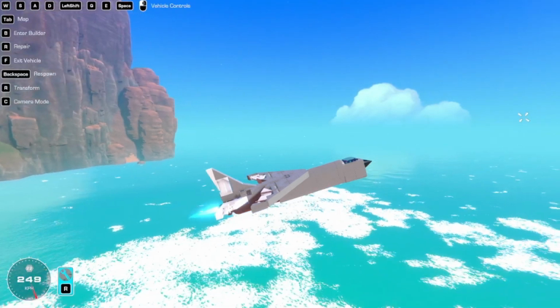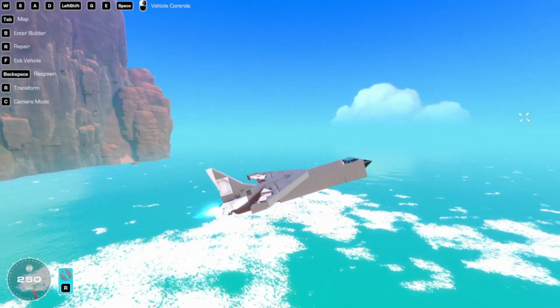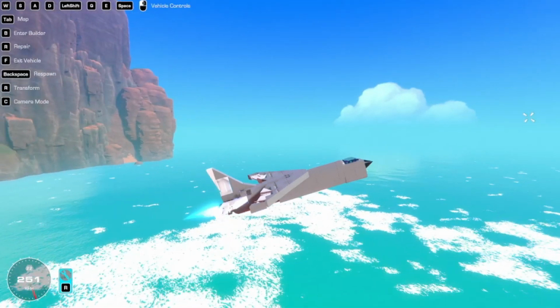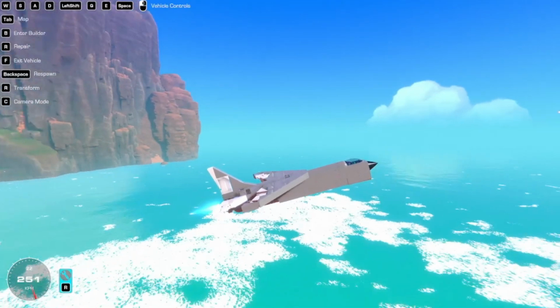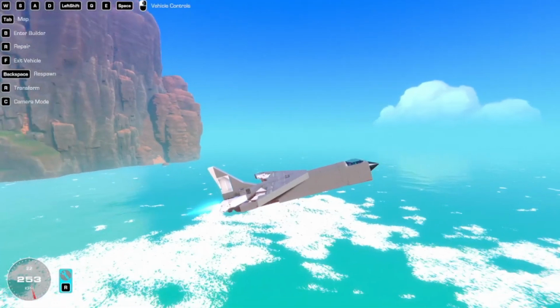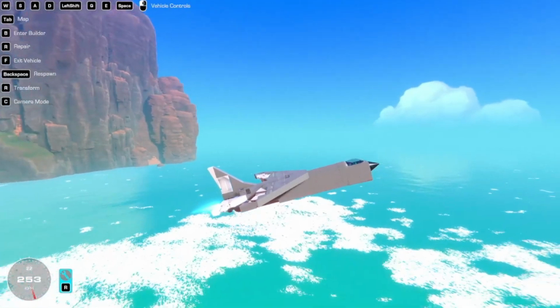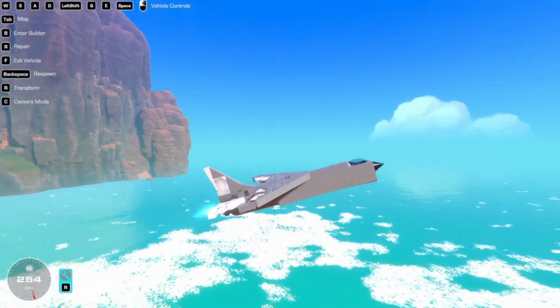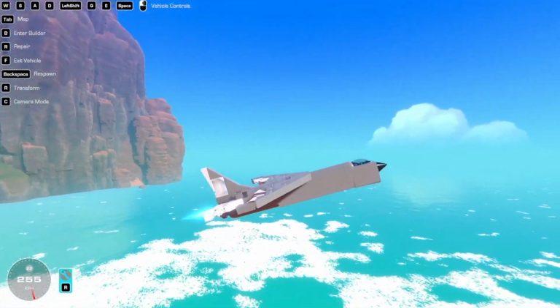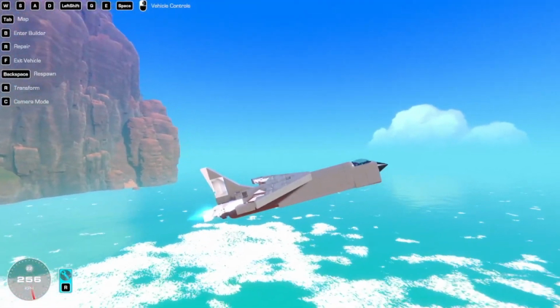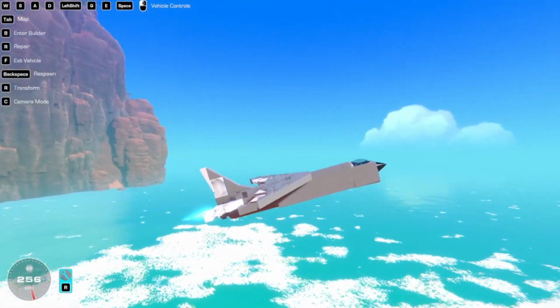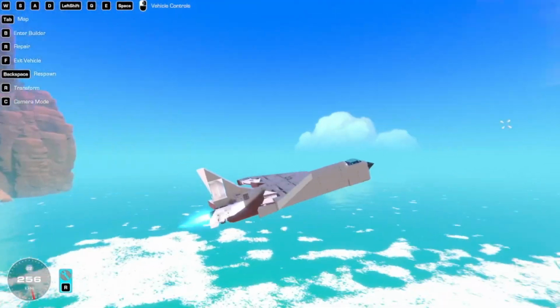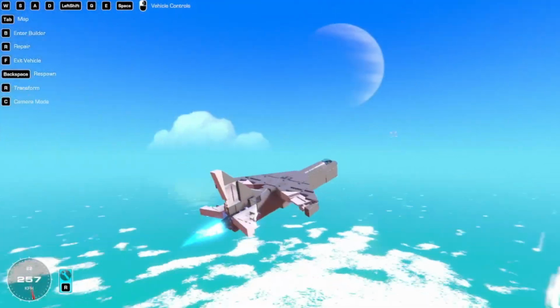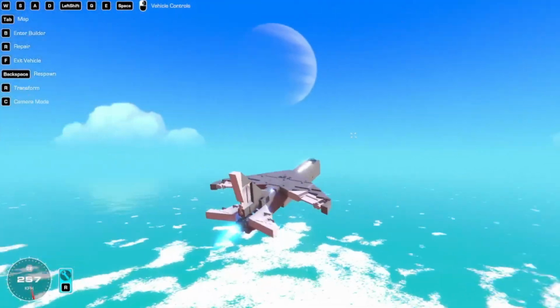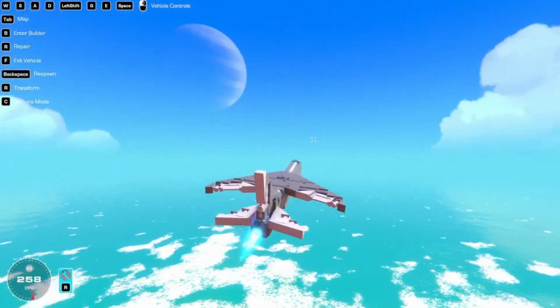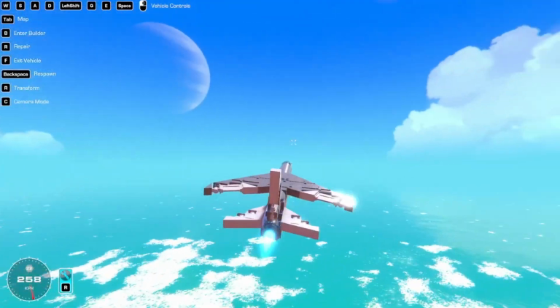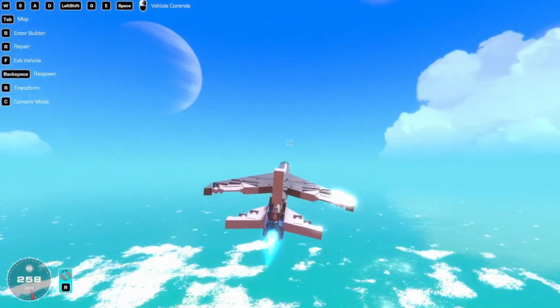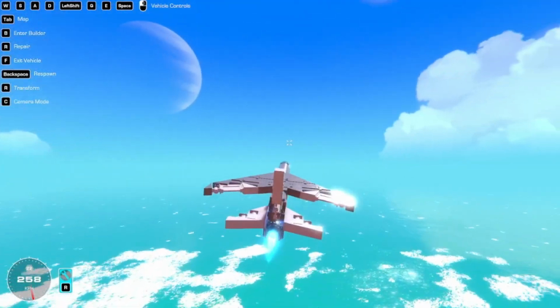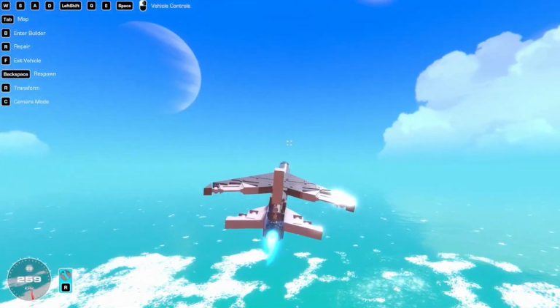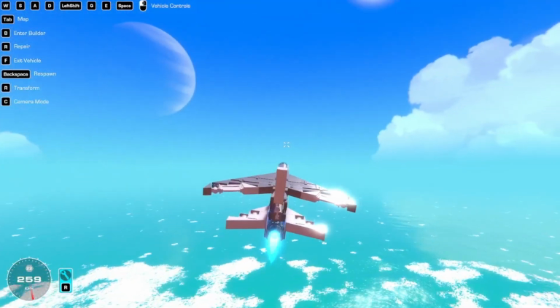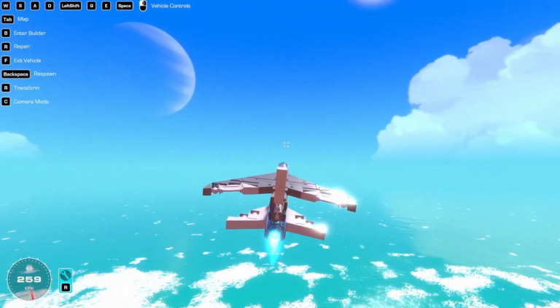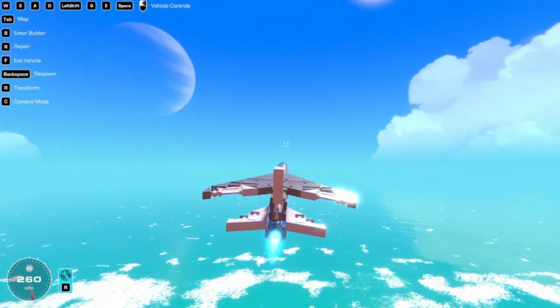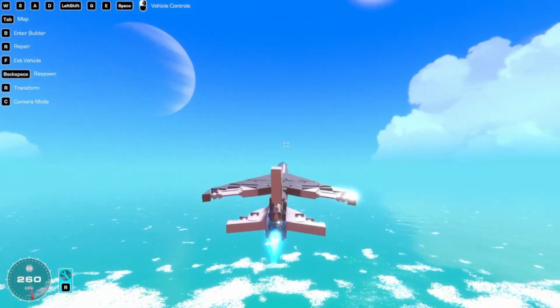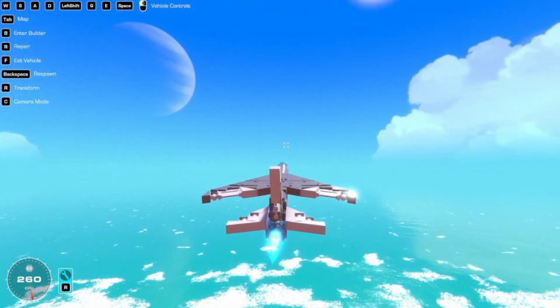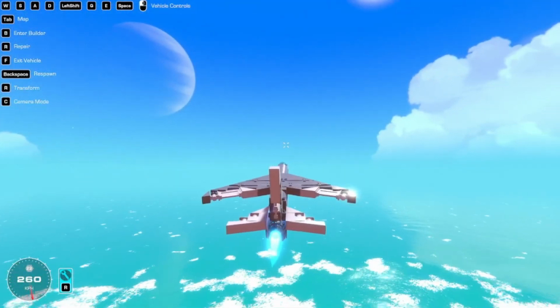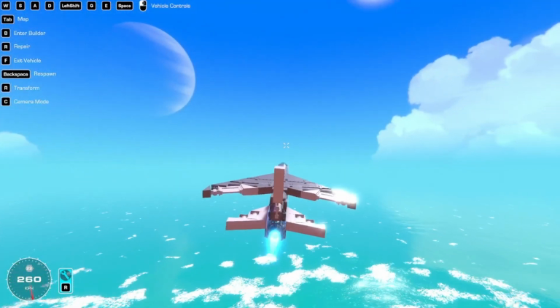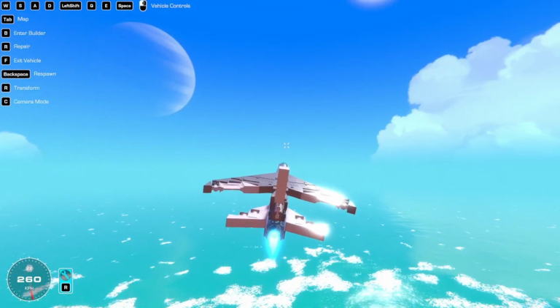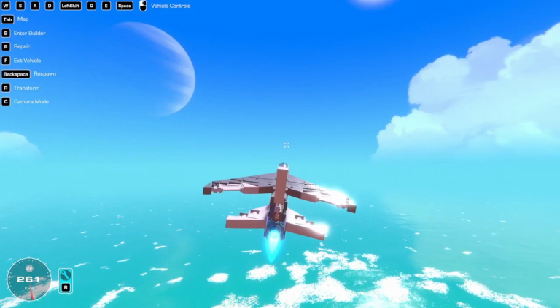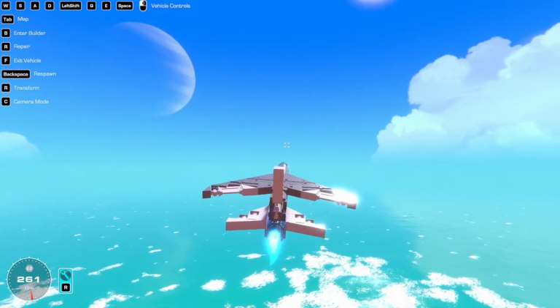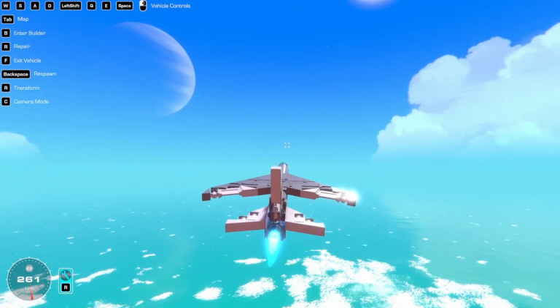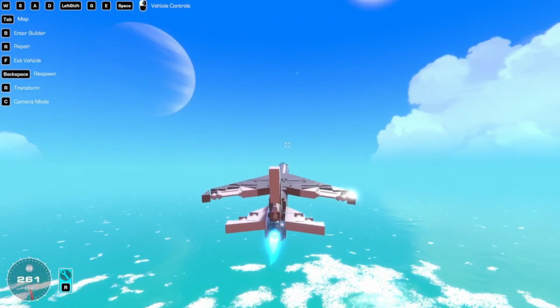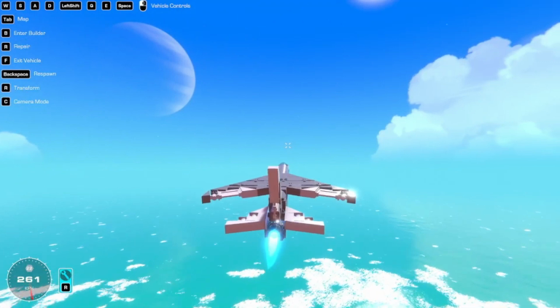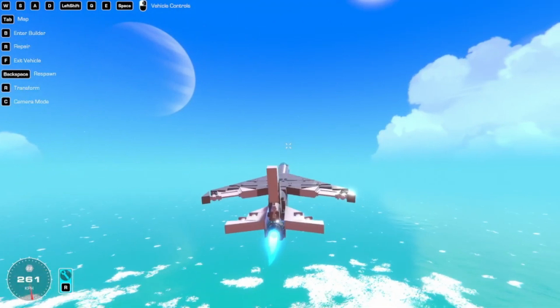Hey, trail makers, John here. This plane flies straight — or does it?